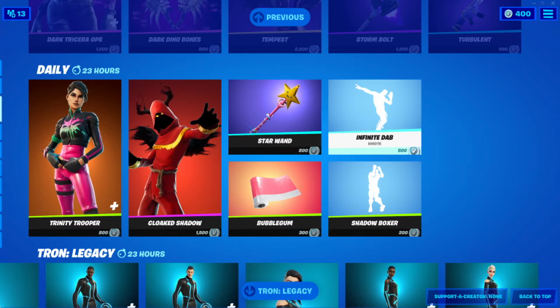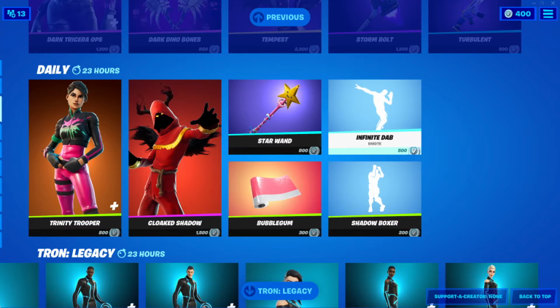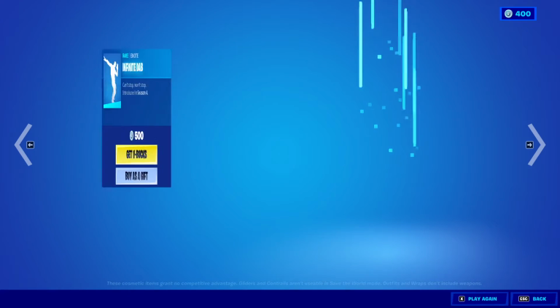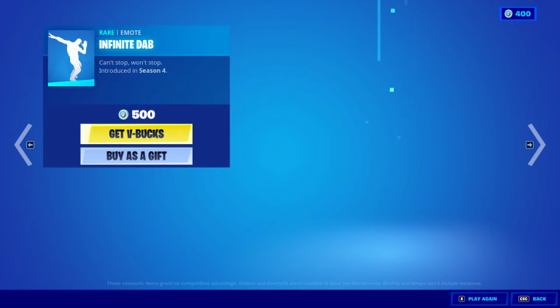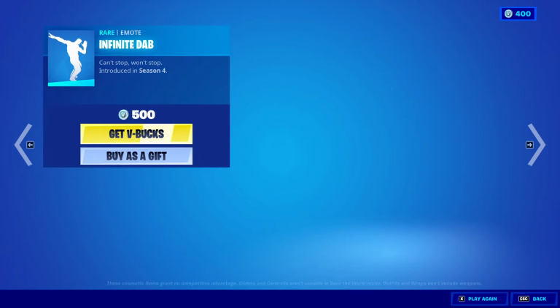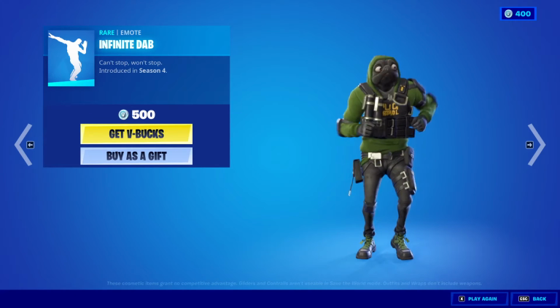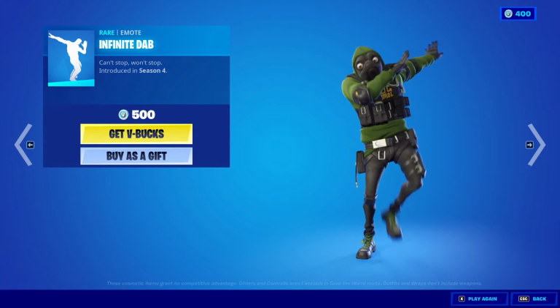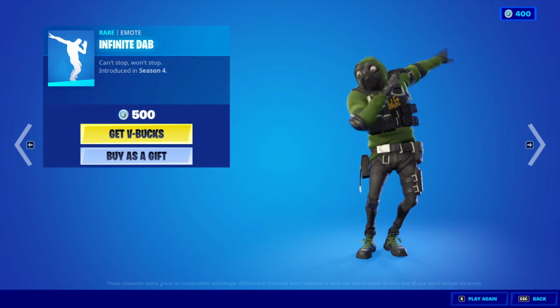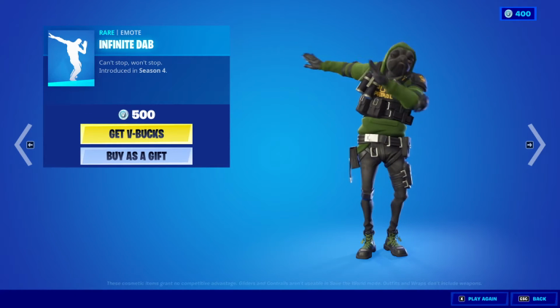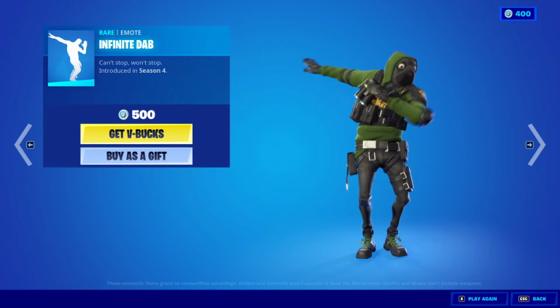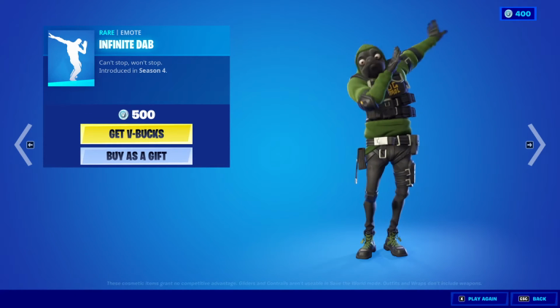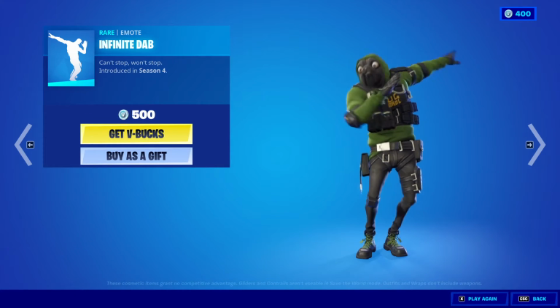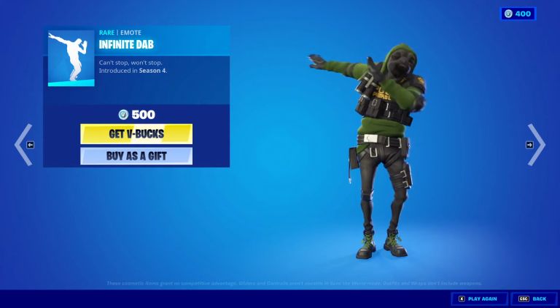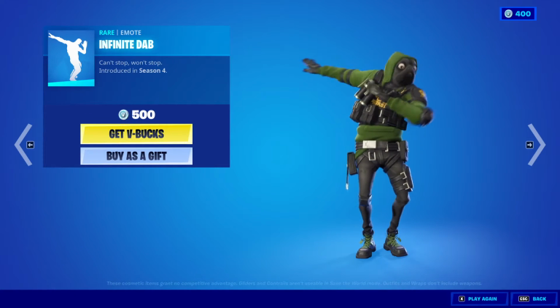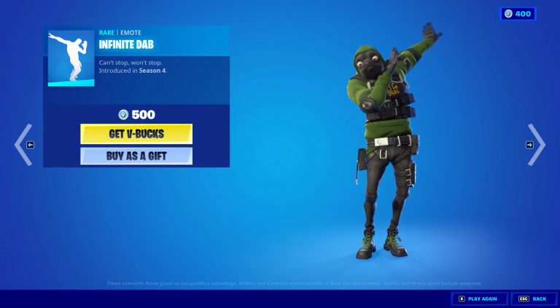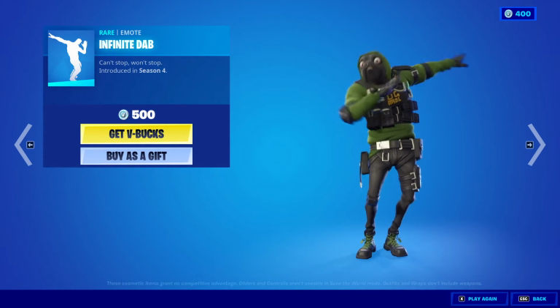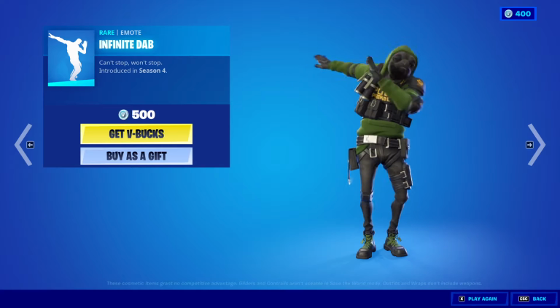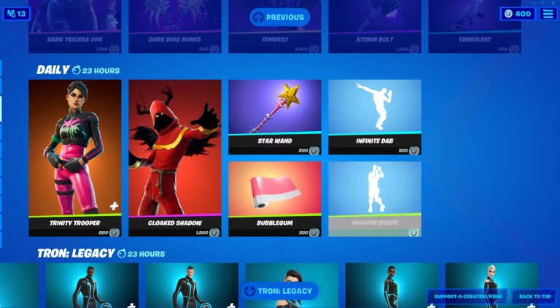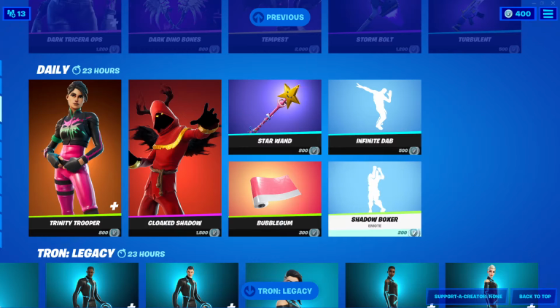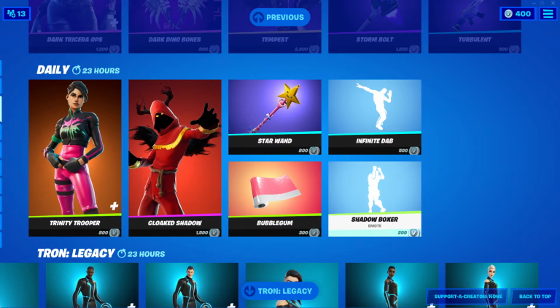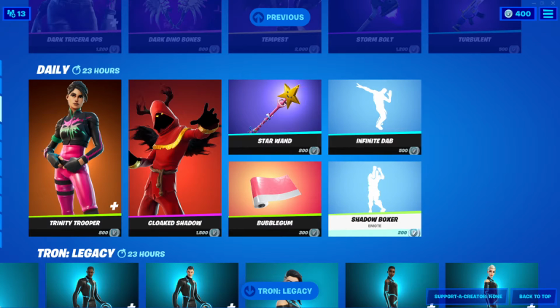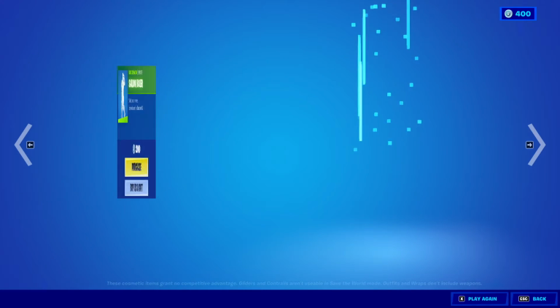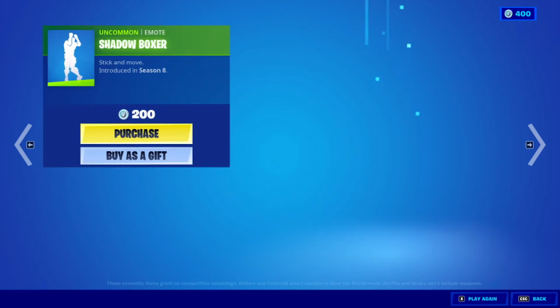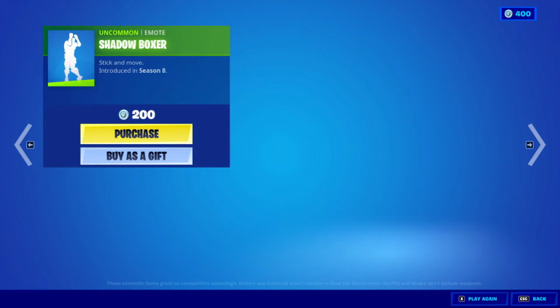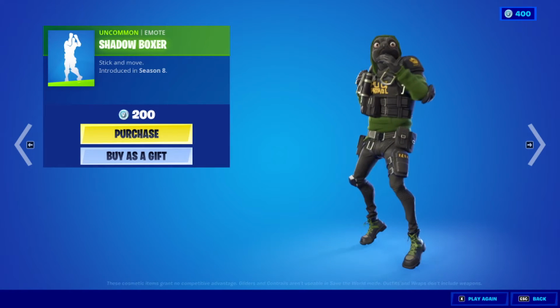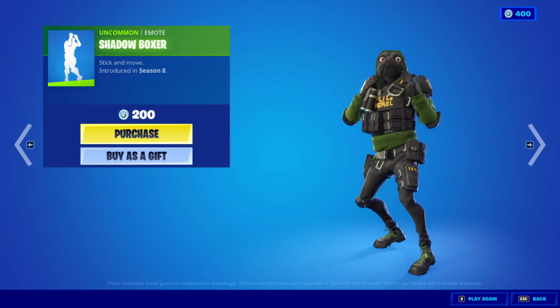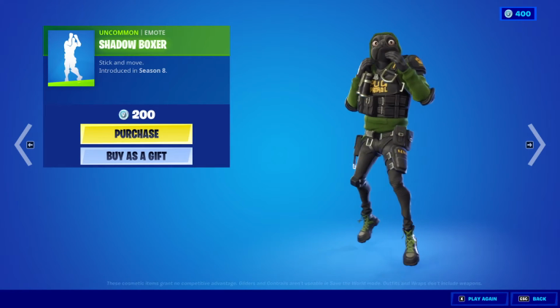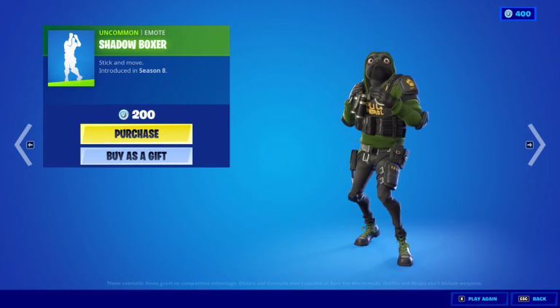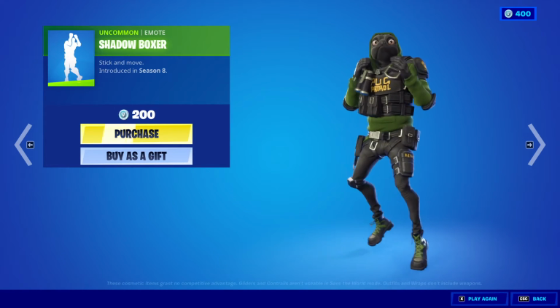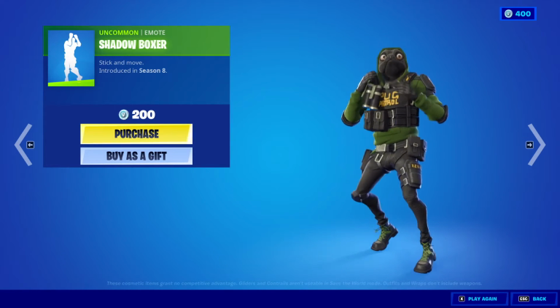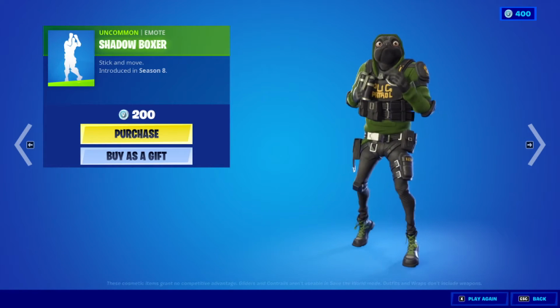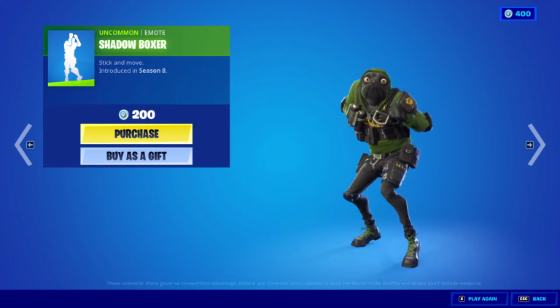Infinite Dab emote, 500 V-Bucks. And the Shadow Boxer, 200 V-Bucks.